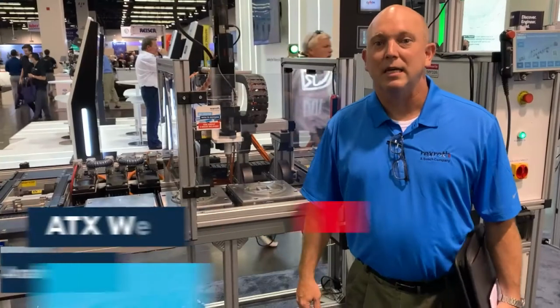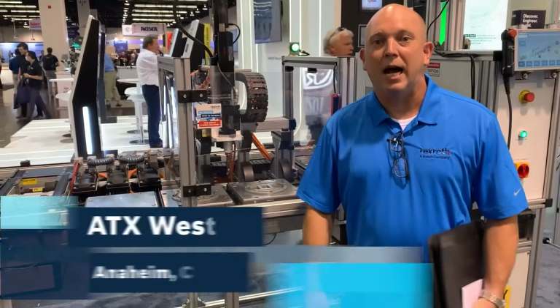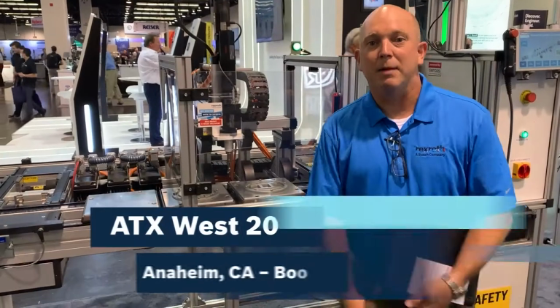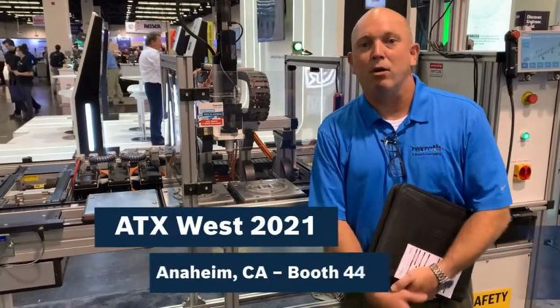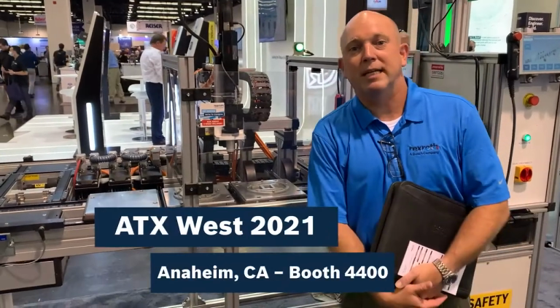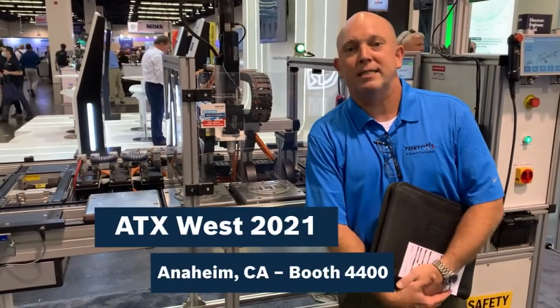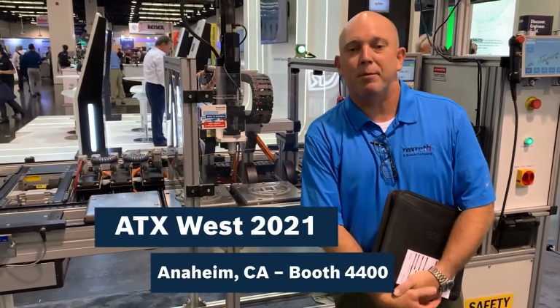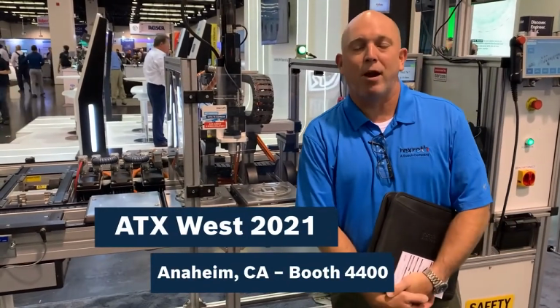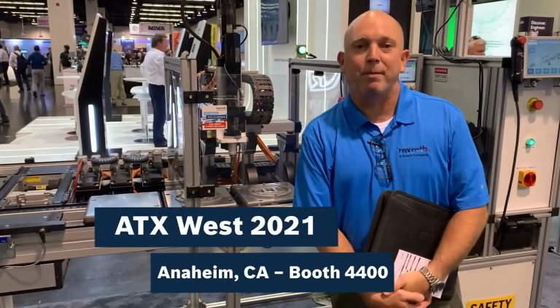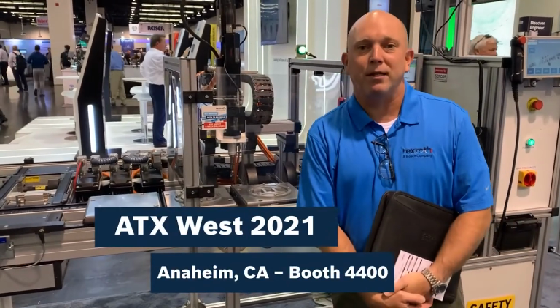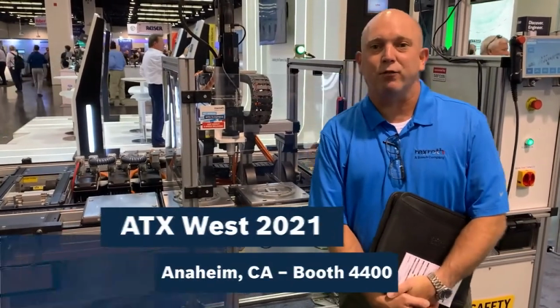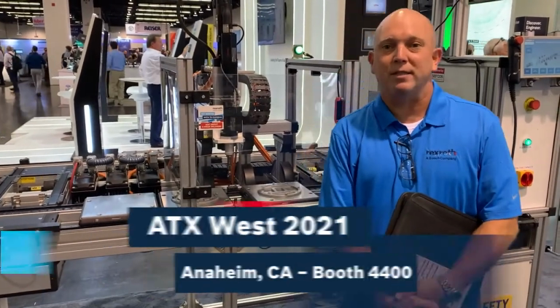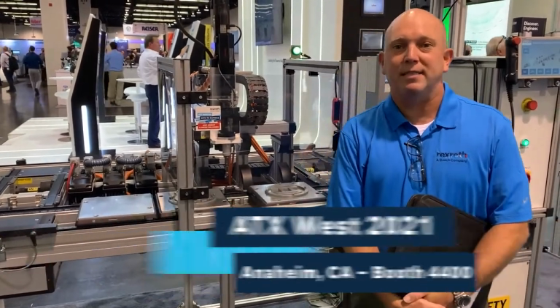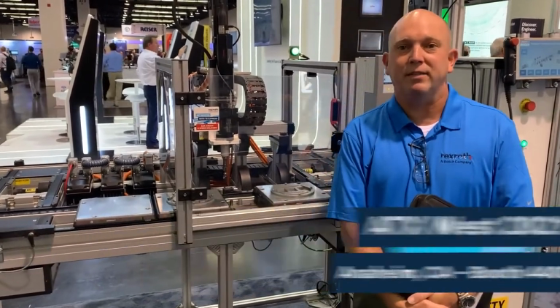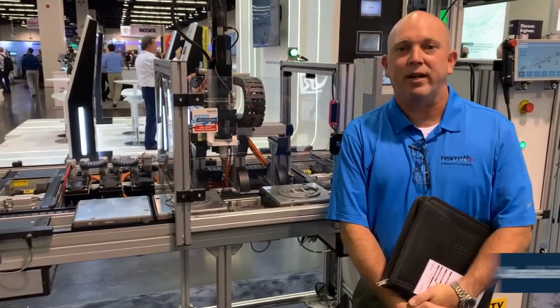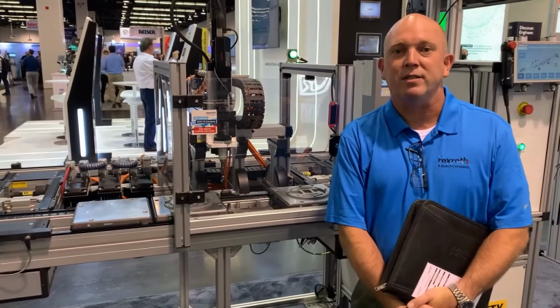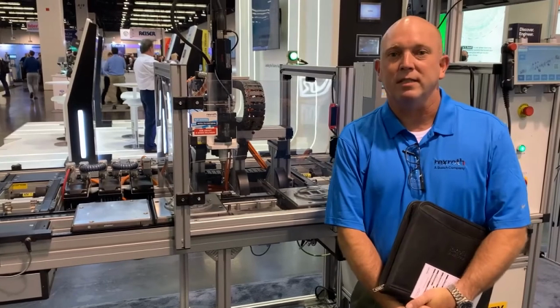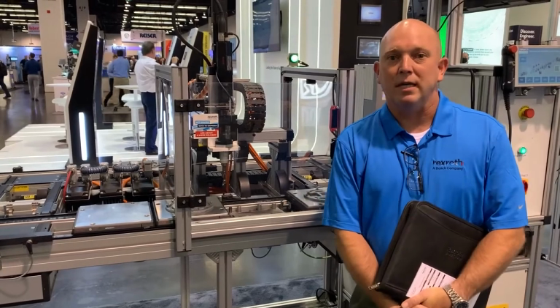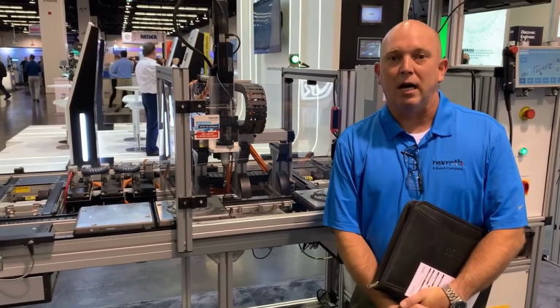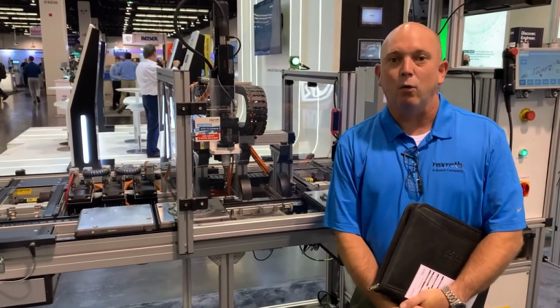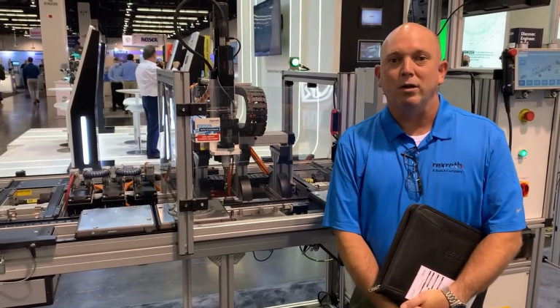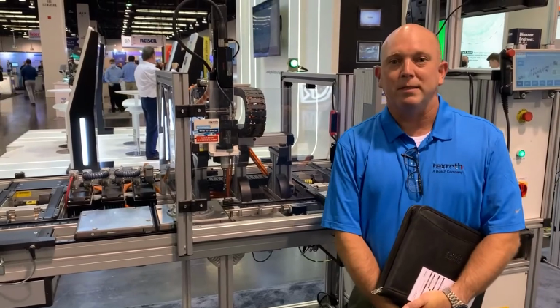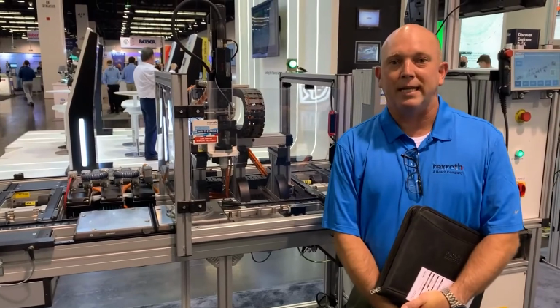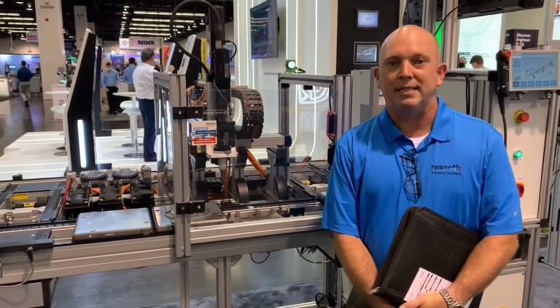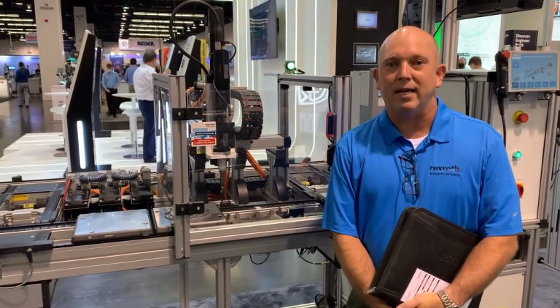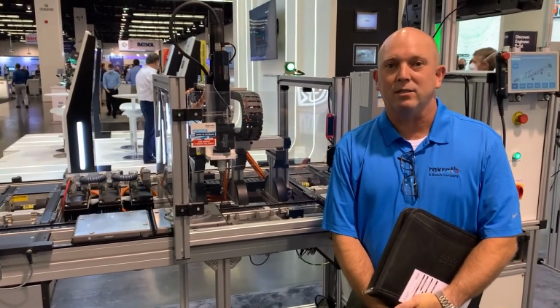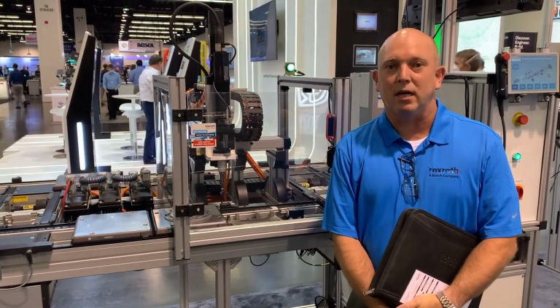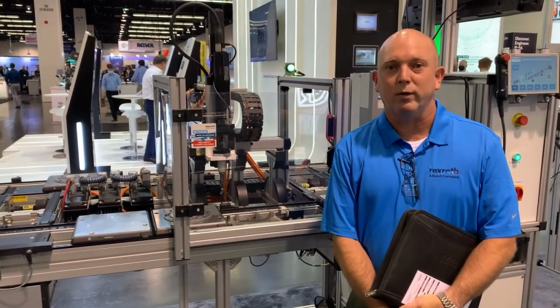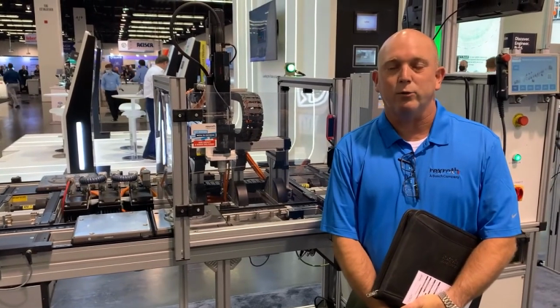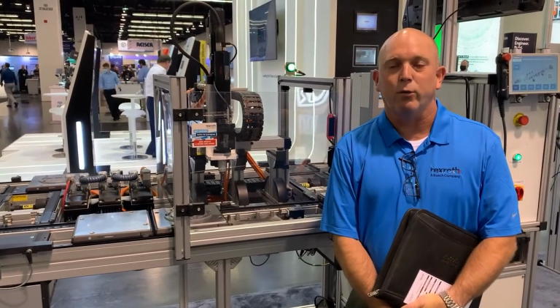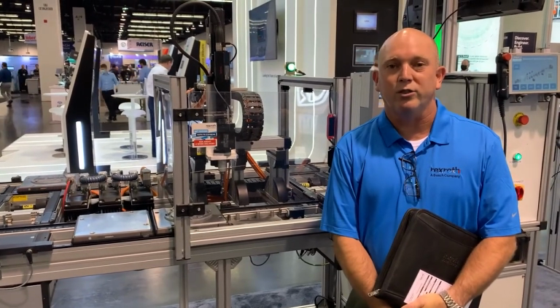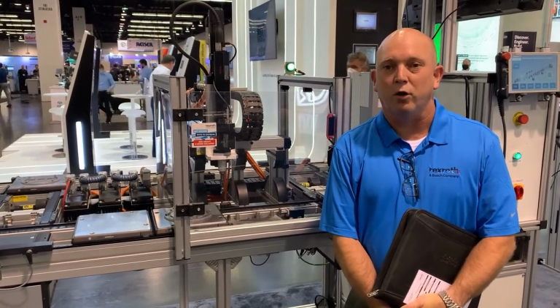Hi, I'm Mark Dingus. I'm the product manager for the TS conveyors. Welcome to the ATX 2021 show.